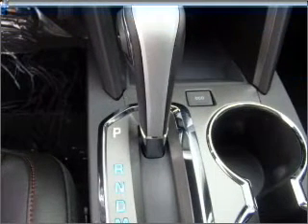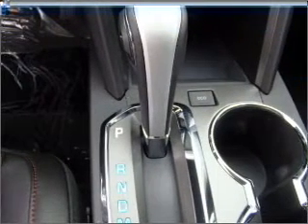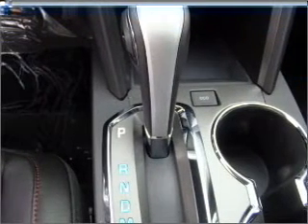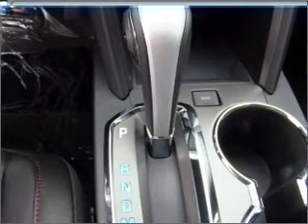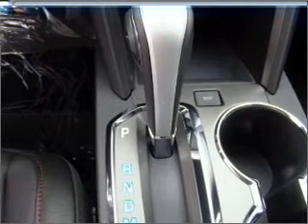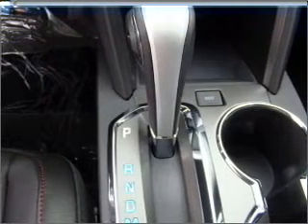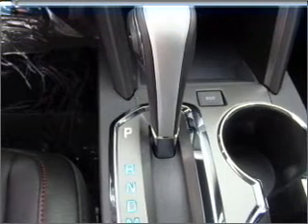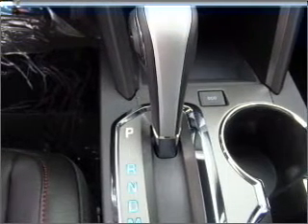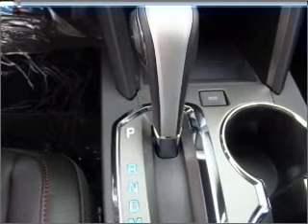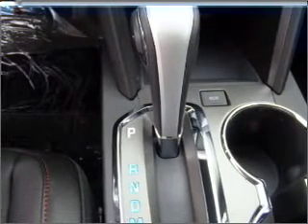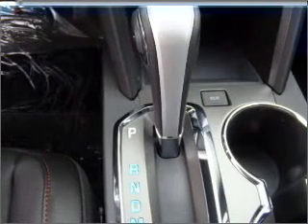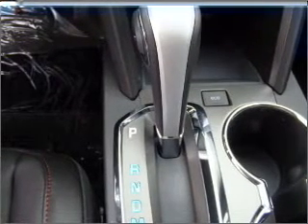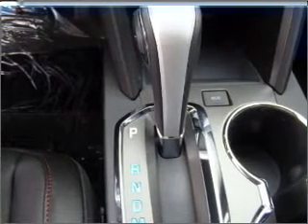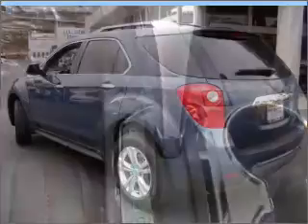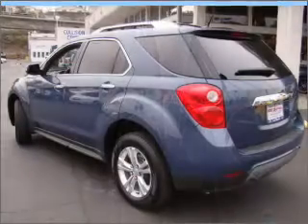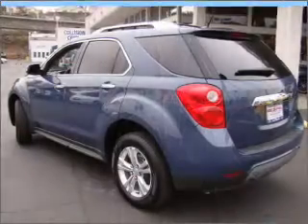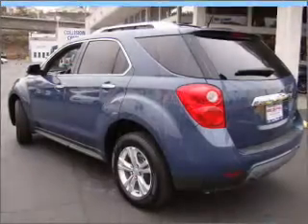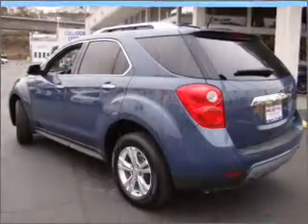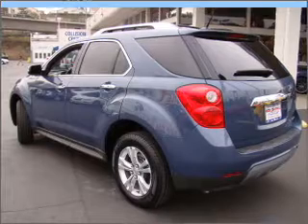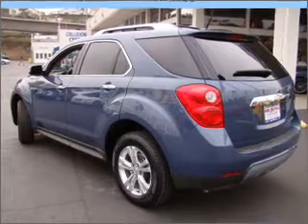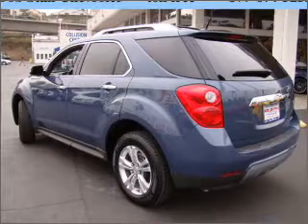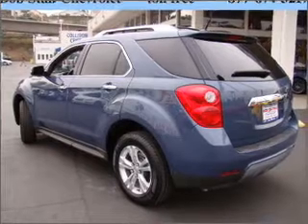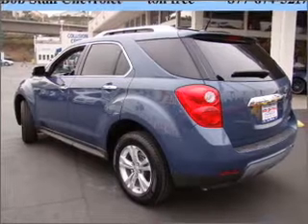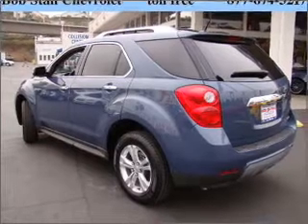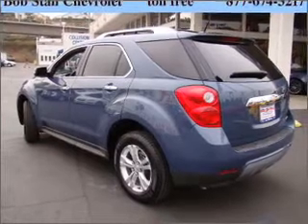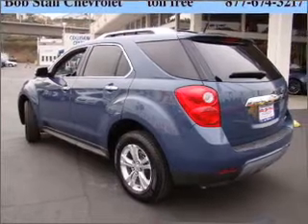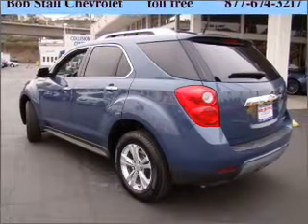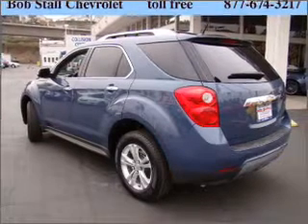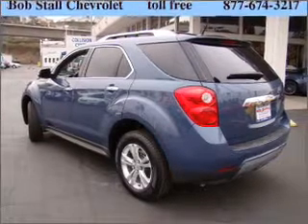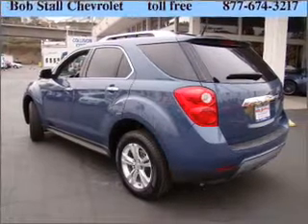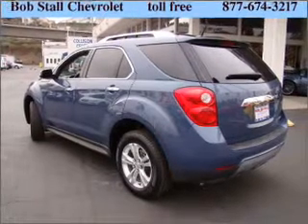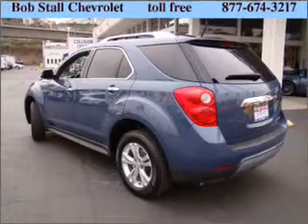There's nothing like a sunroof on a nice day, and memory settings make for a more comfortable ride. Call today to schedule a test drive.